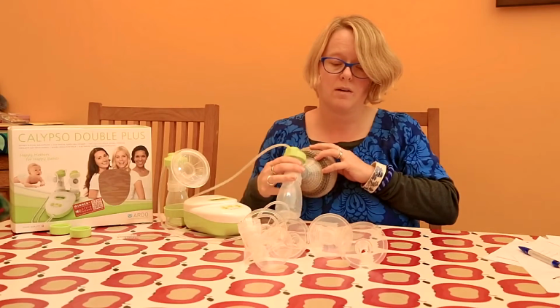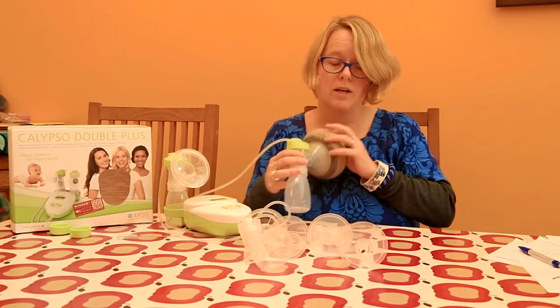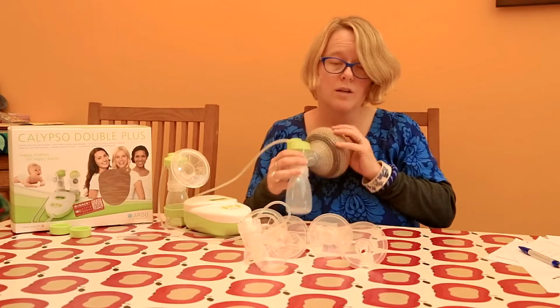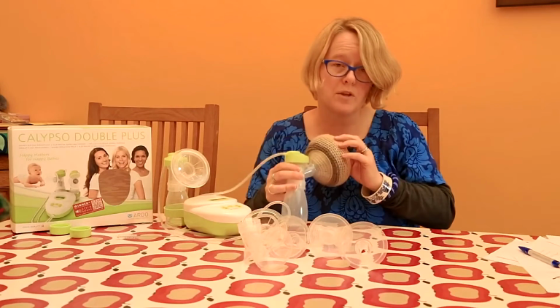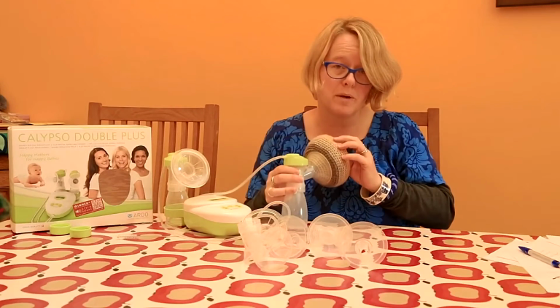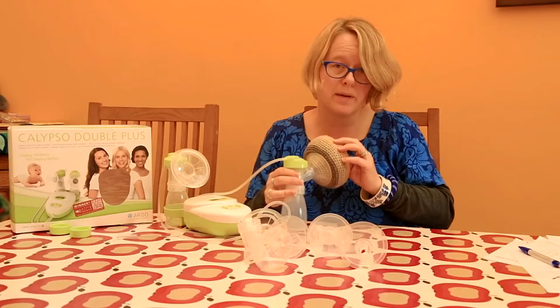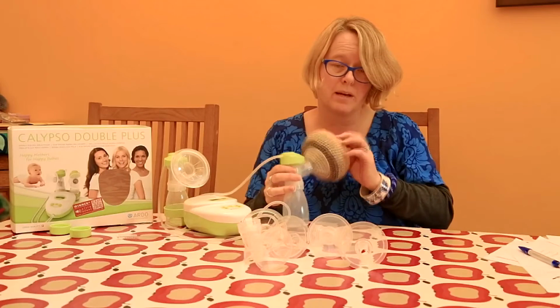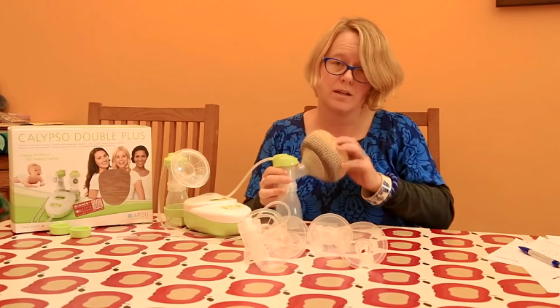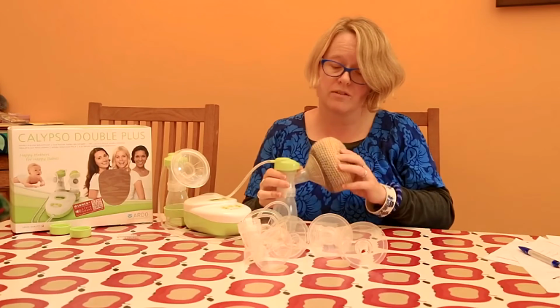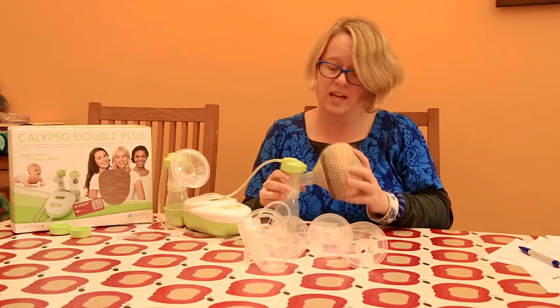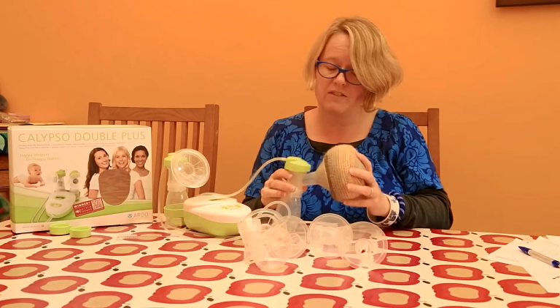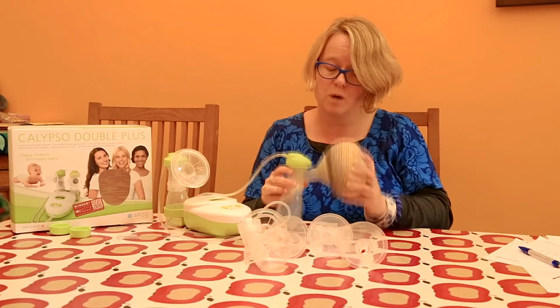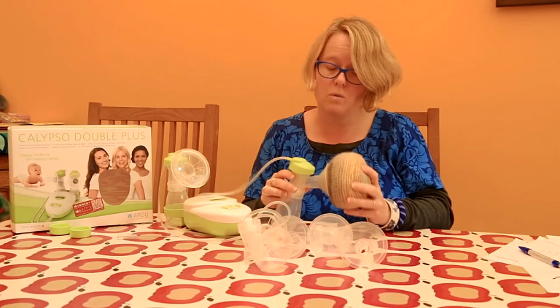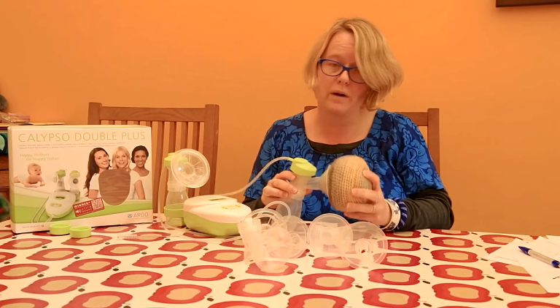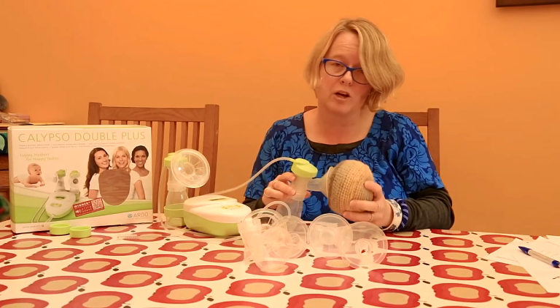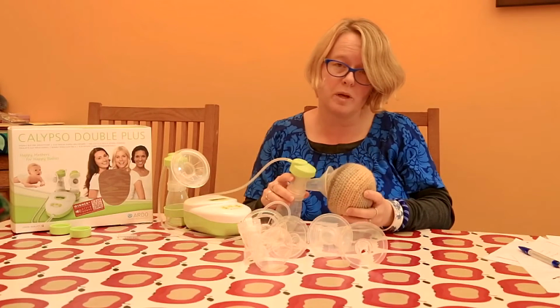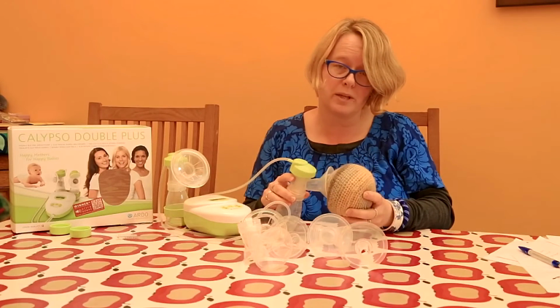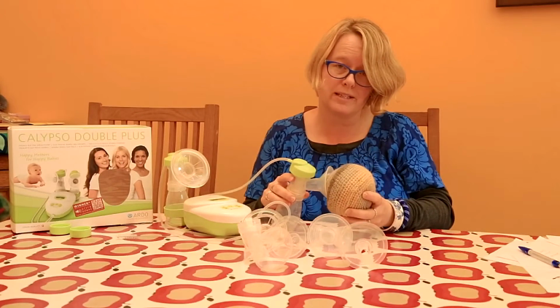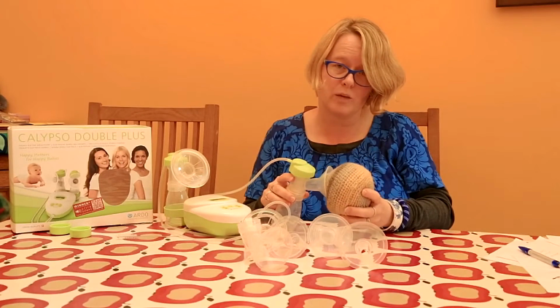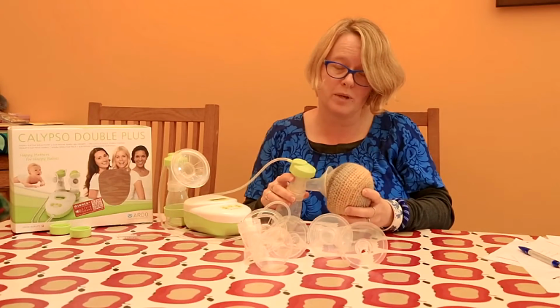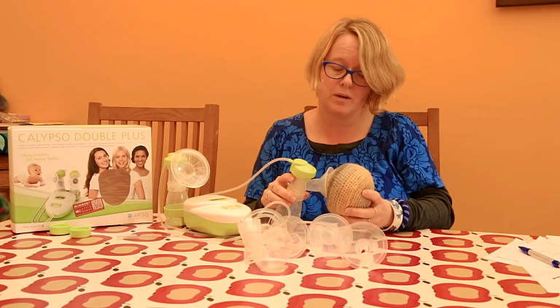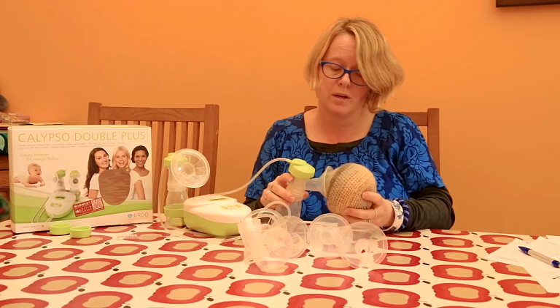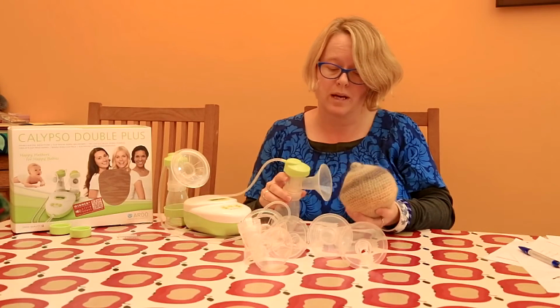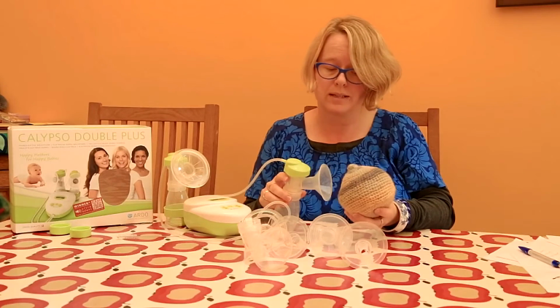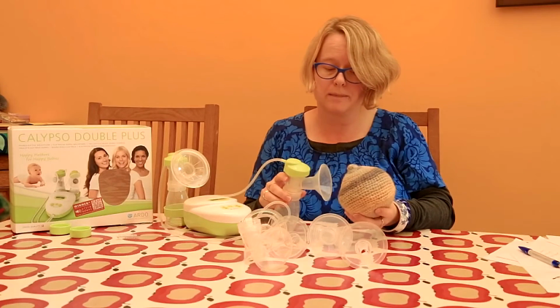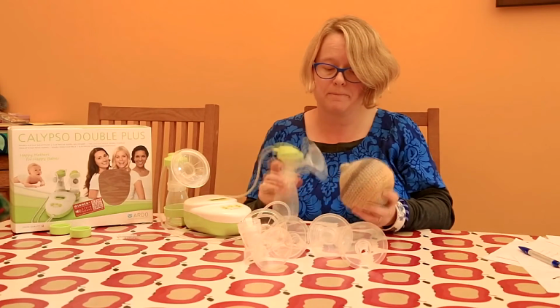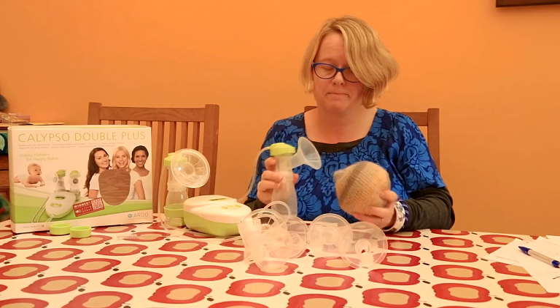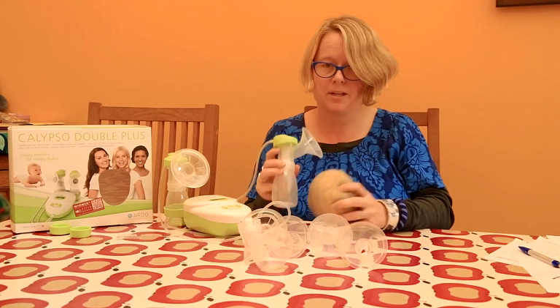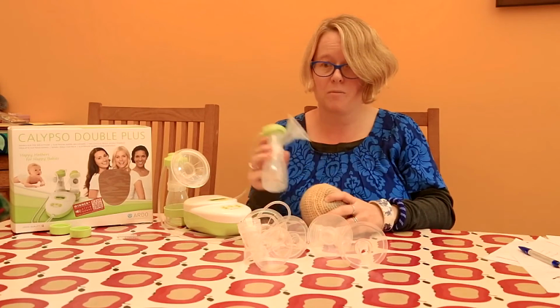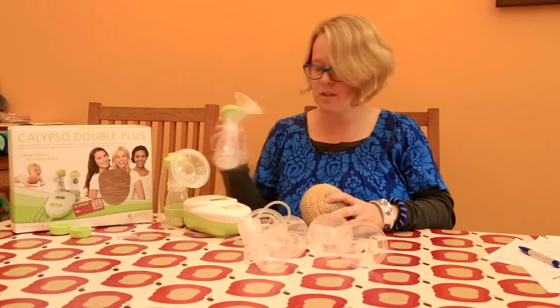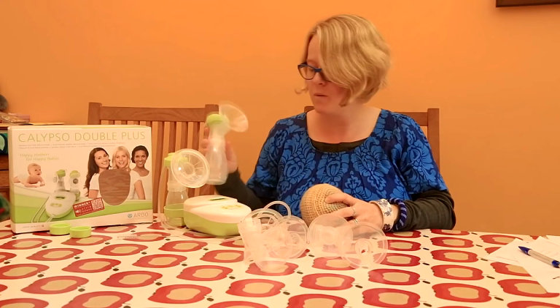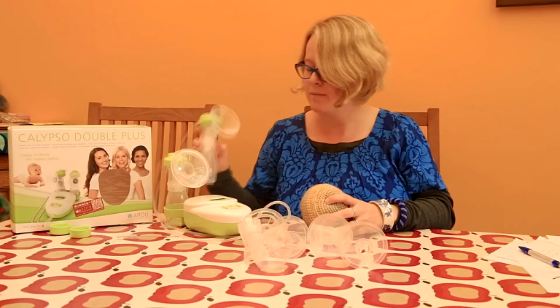Good luck with your pumping. Don't forget if you are worried, there are people here to help you, and I hope things go well.